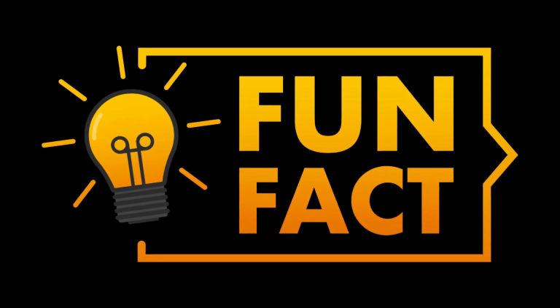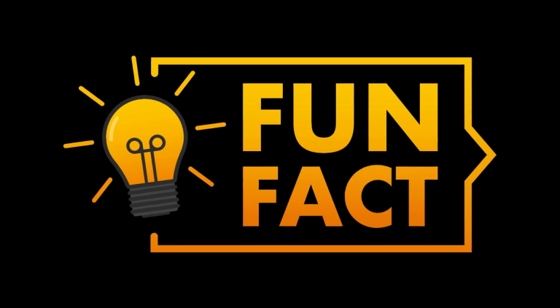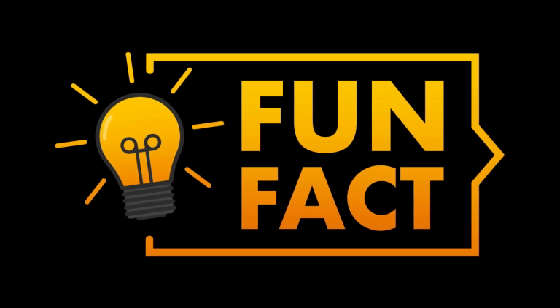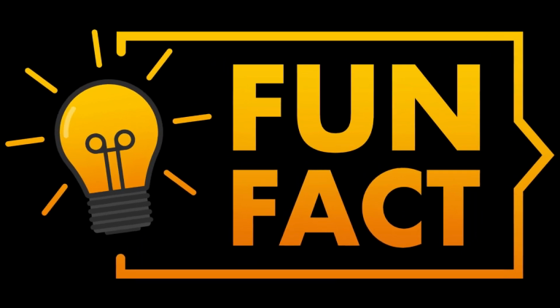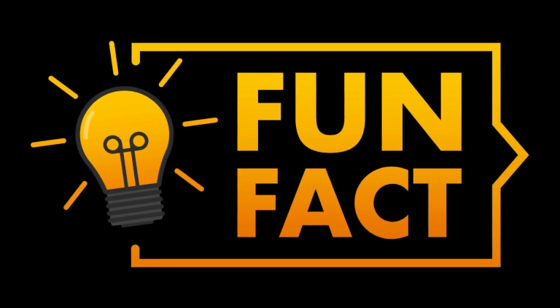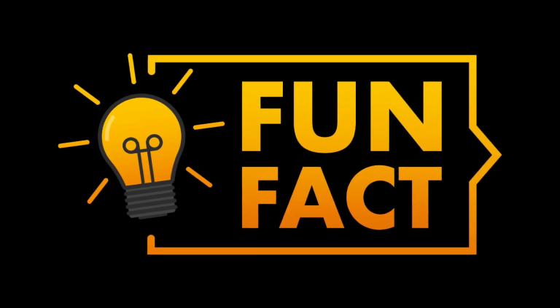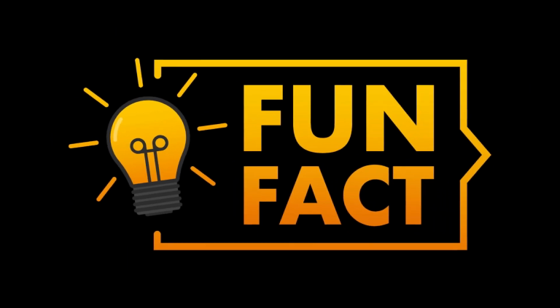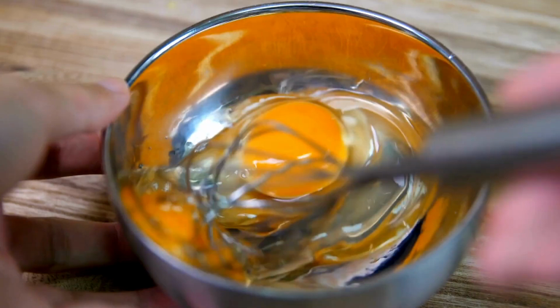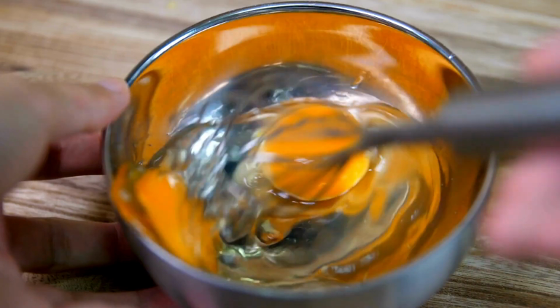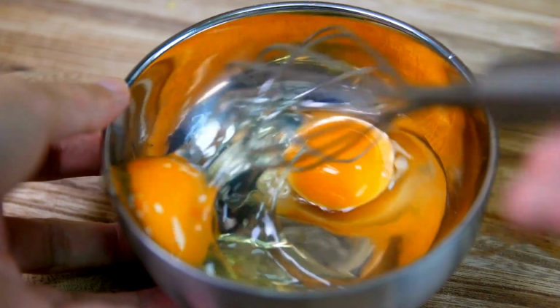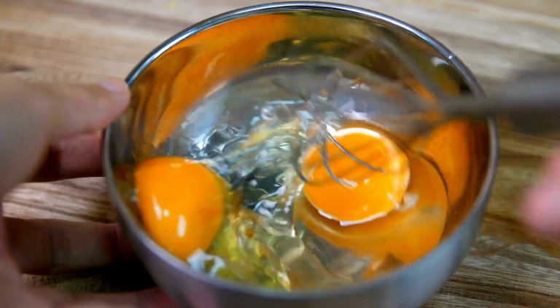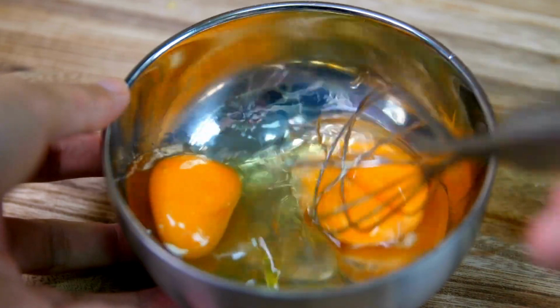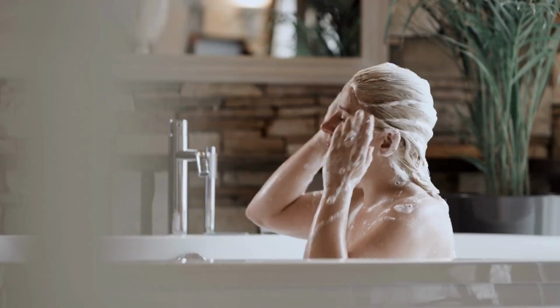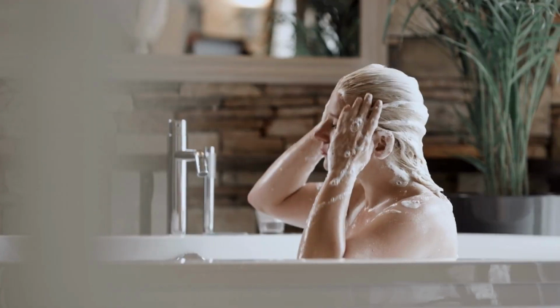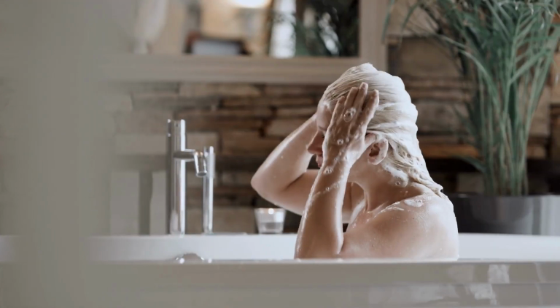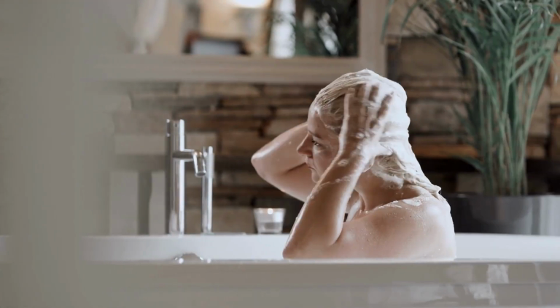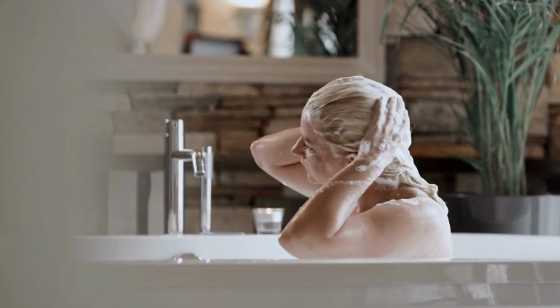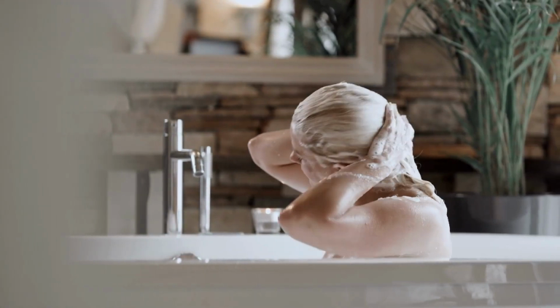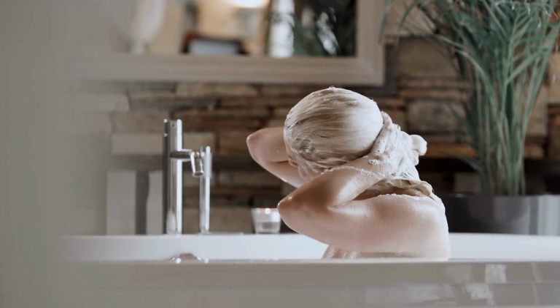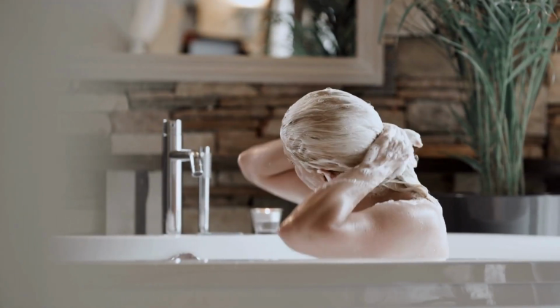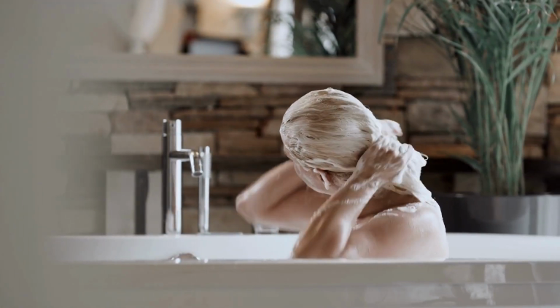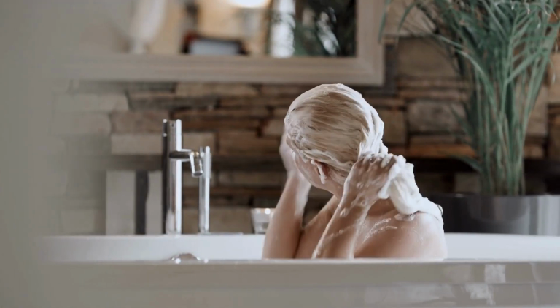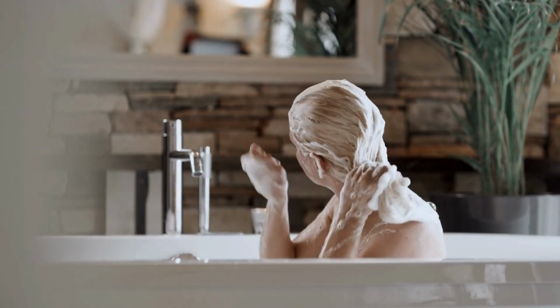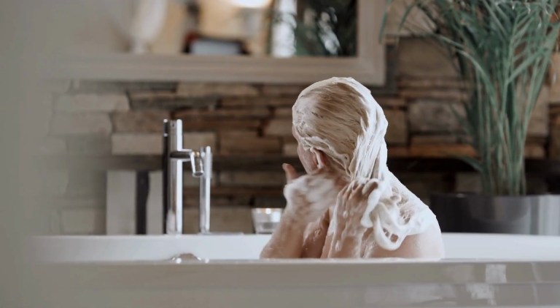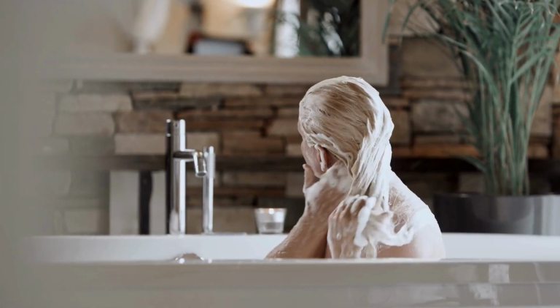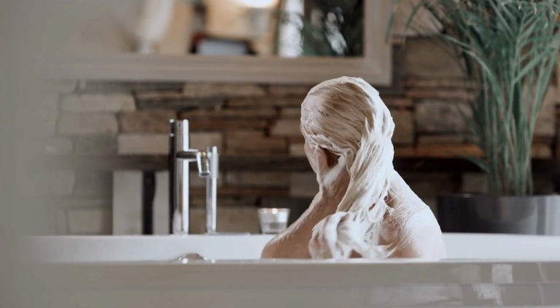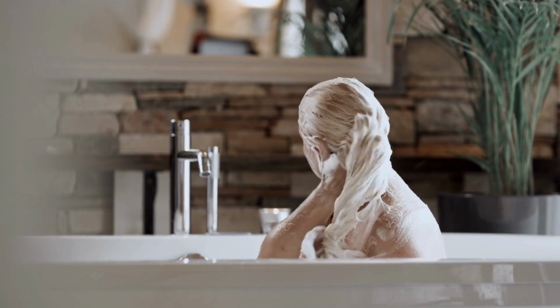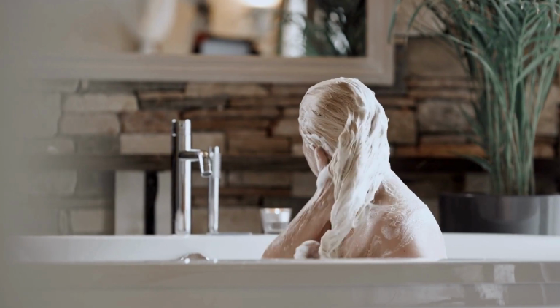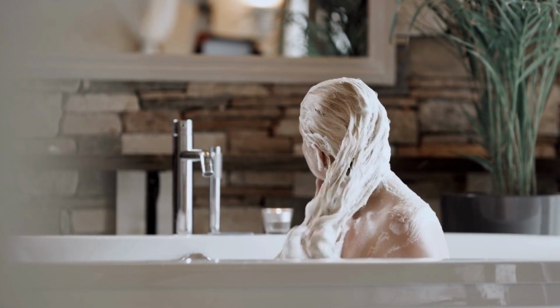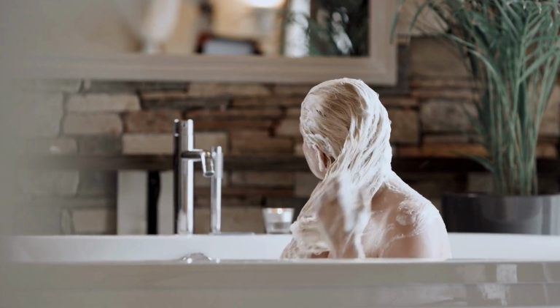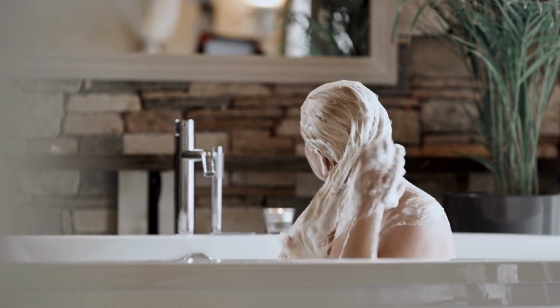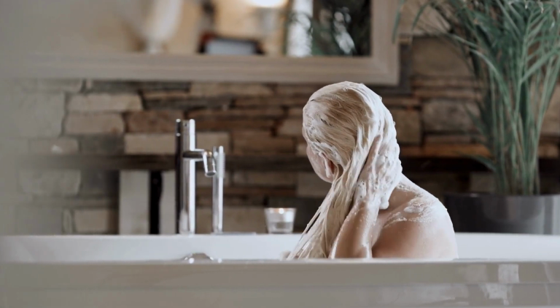Fun fact: eggs have been used to wash hair throughout history and are still used by many DIYers today.